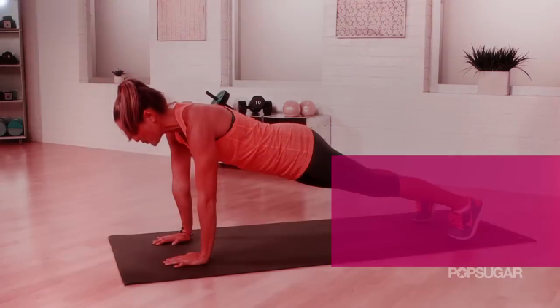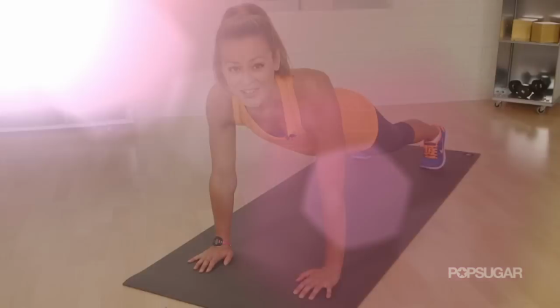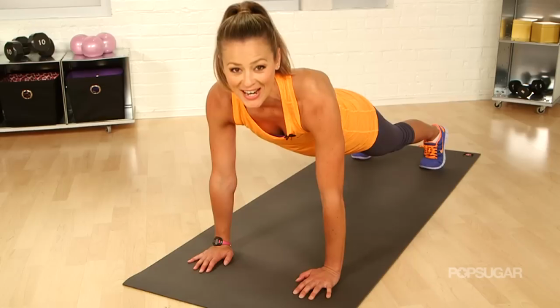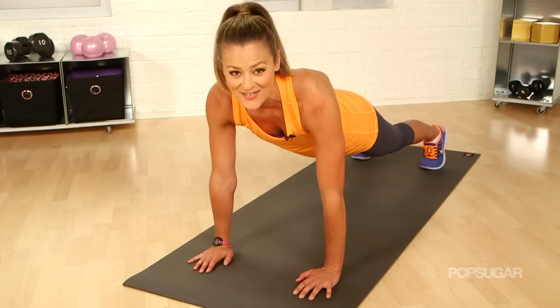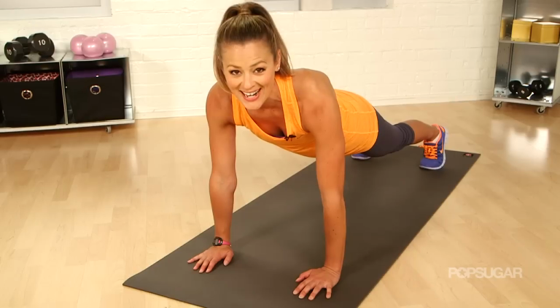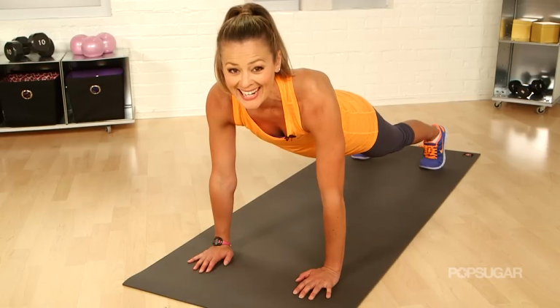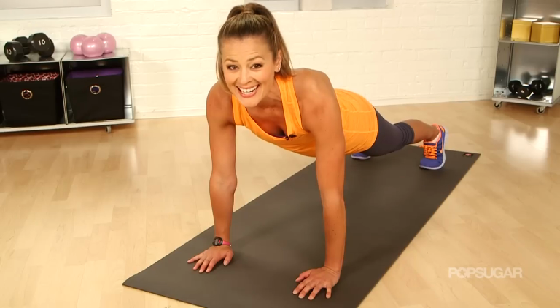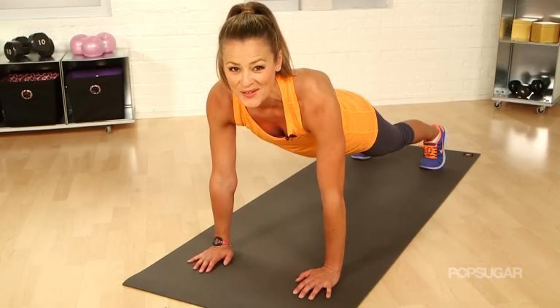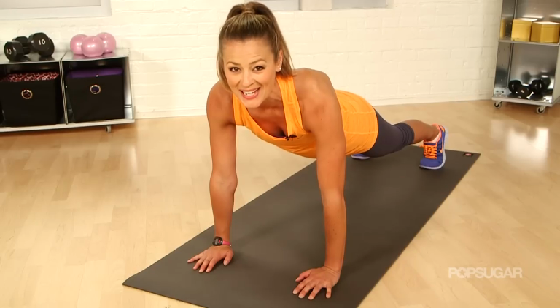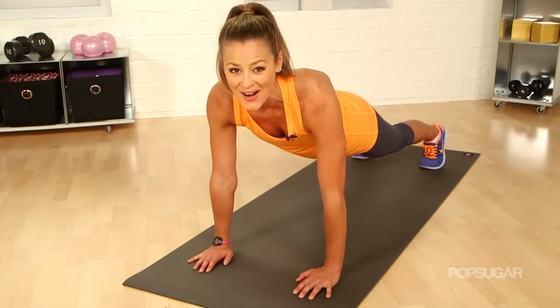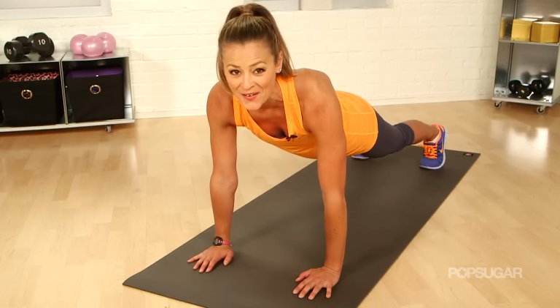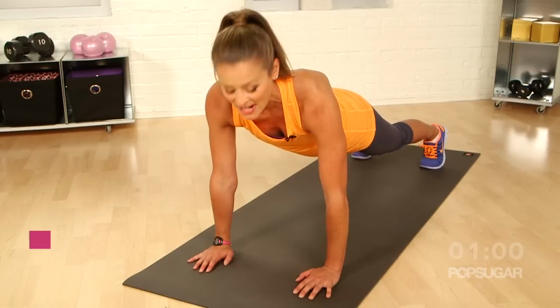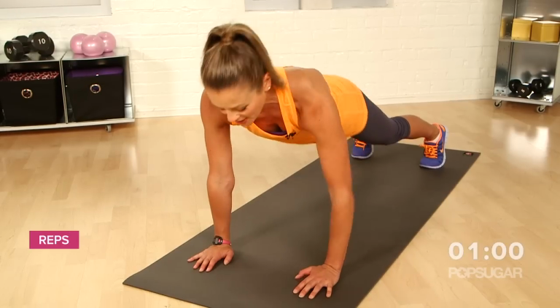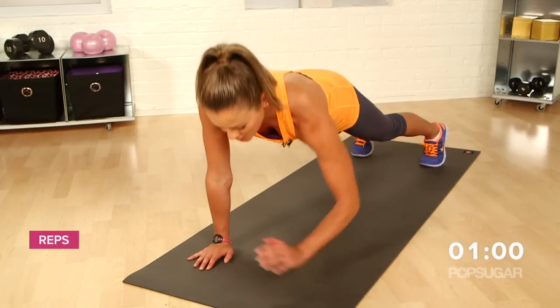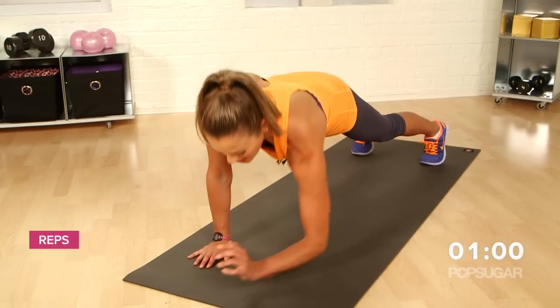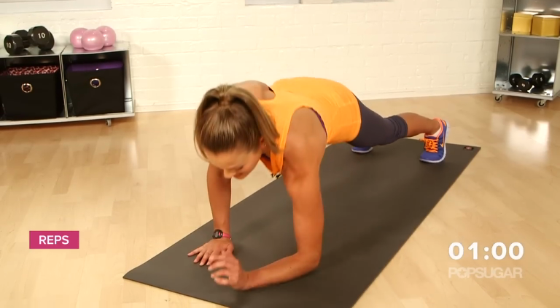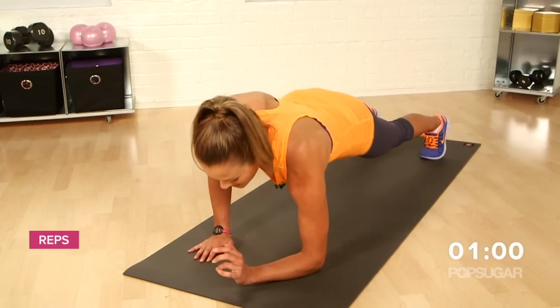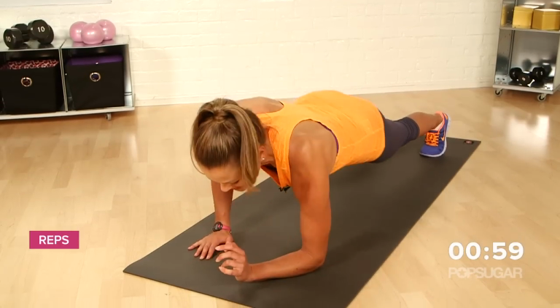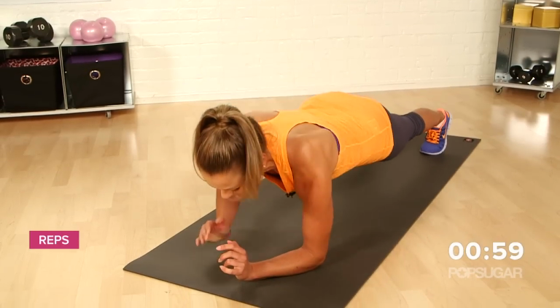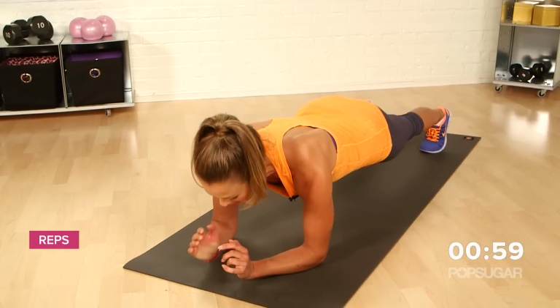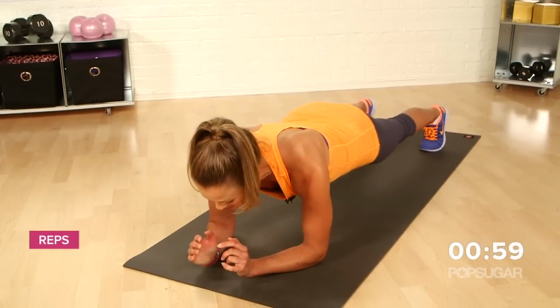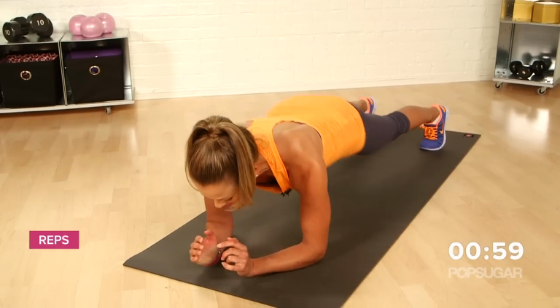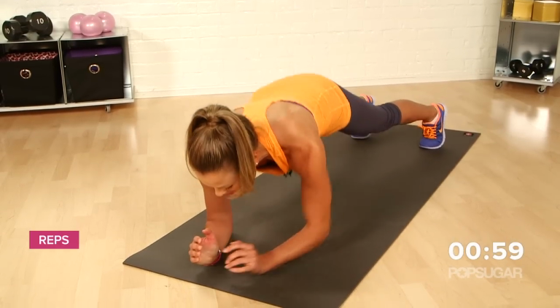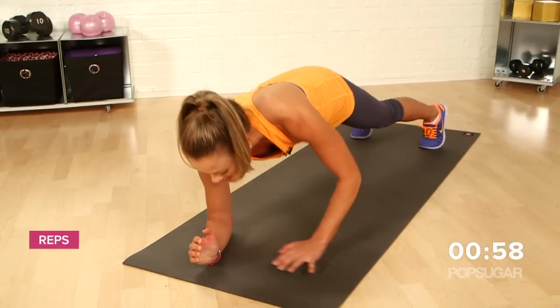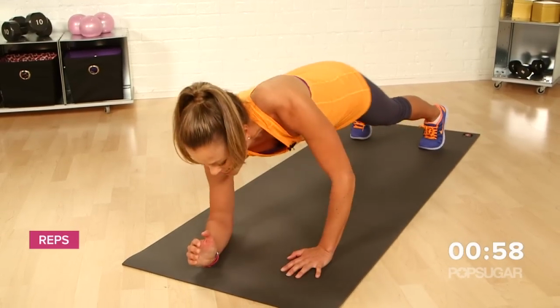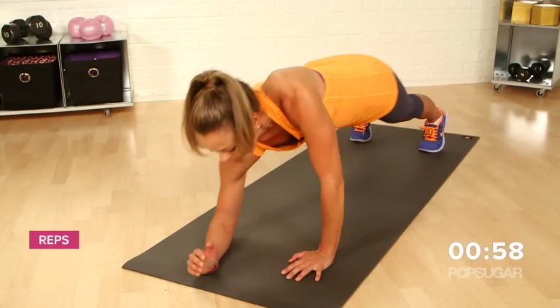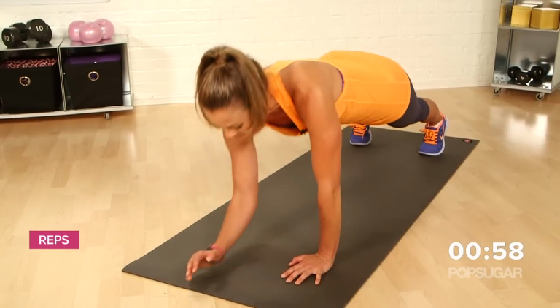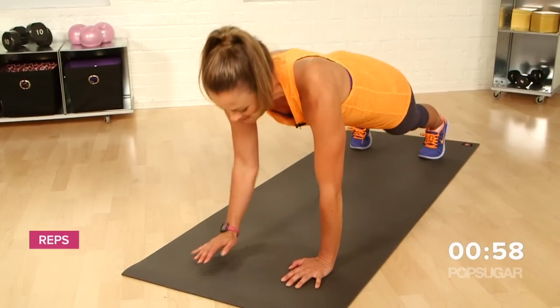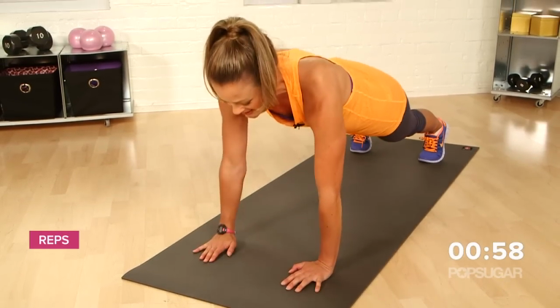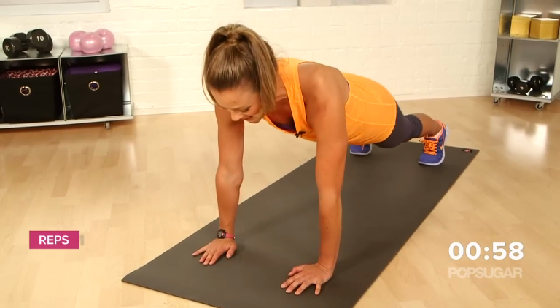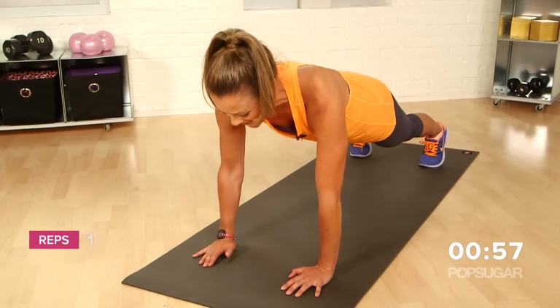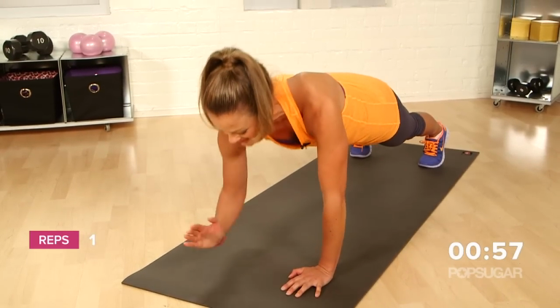You guys ready? Here we go. Gonna drop down onto the elbows, up onto the hands.